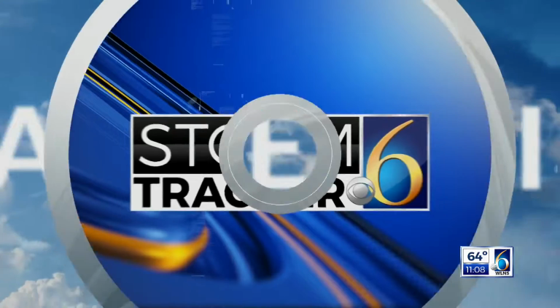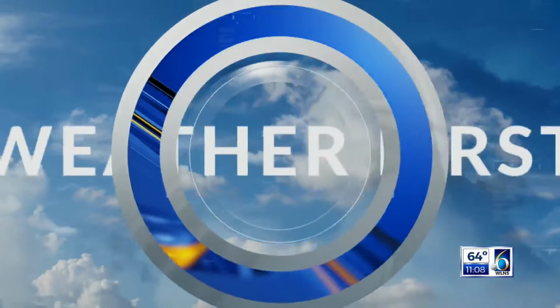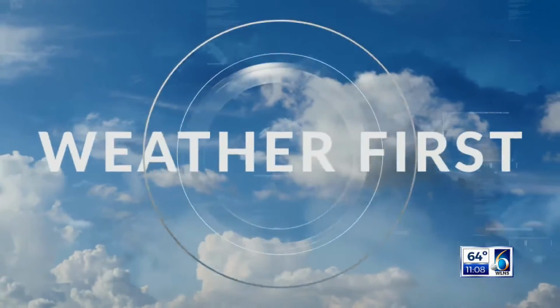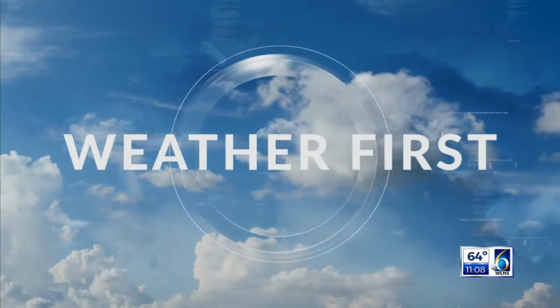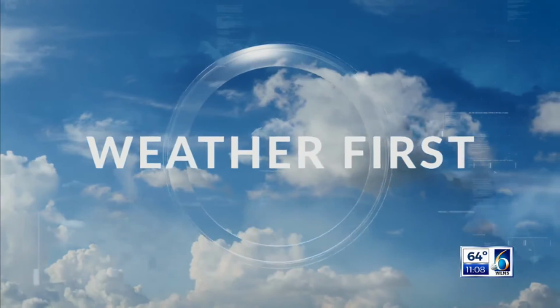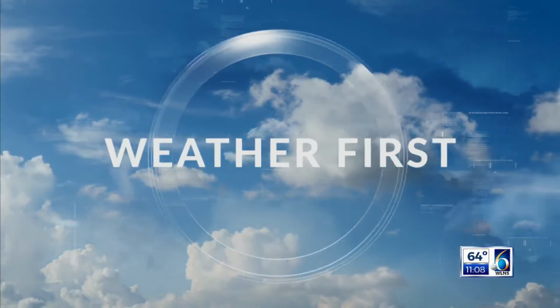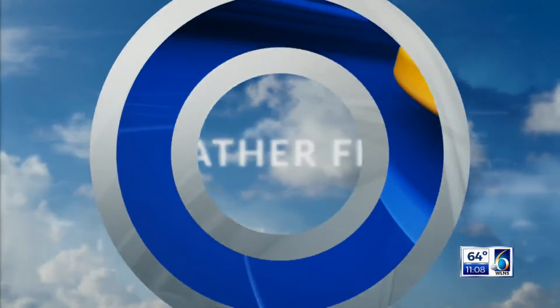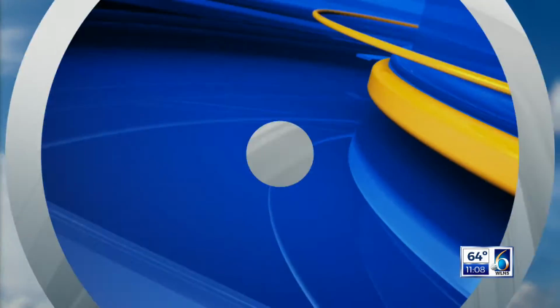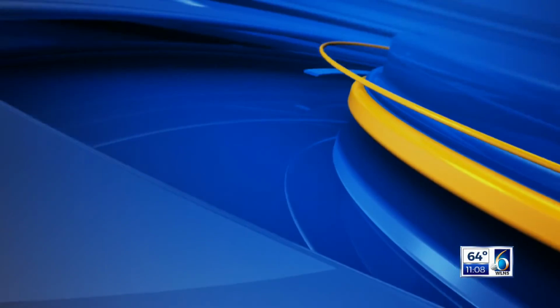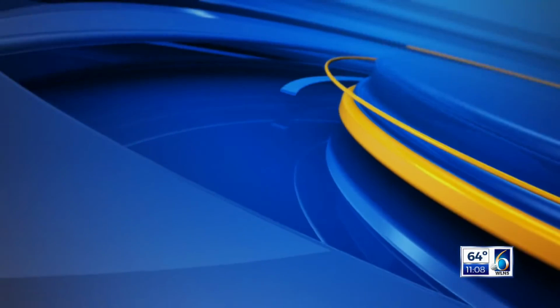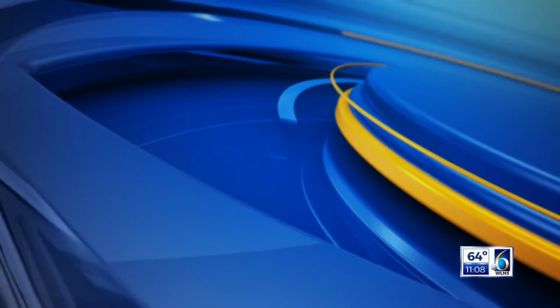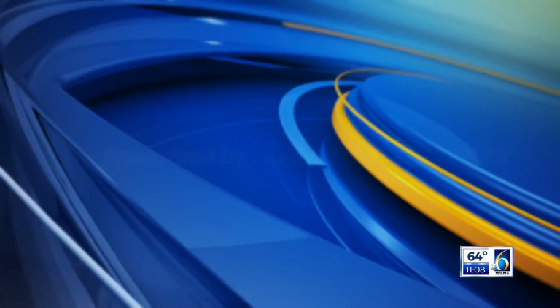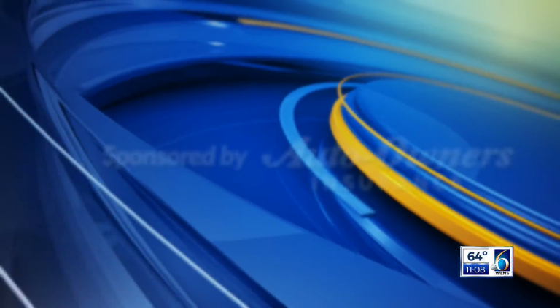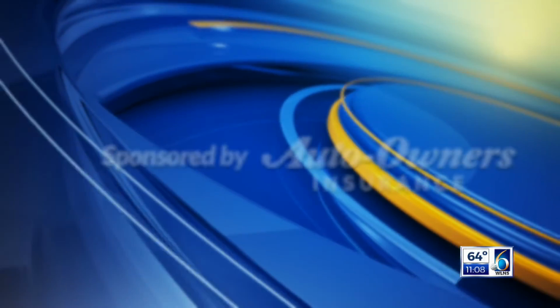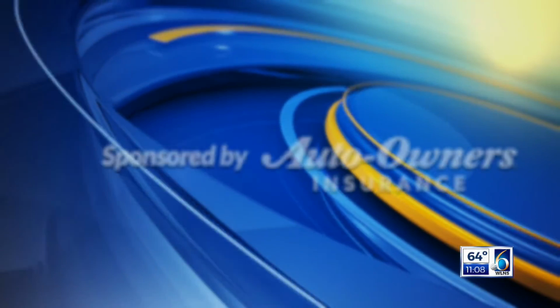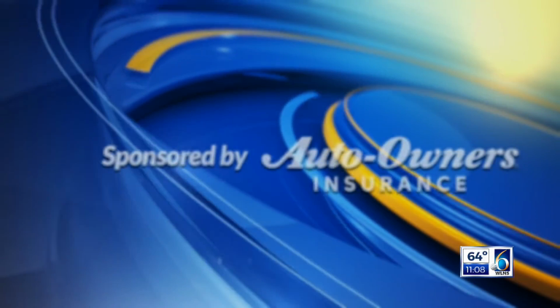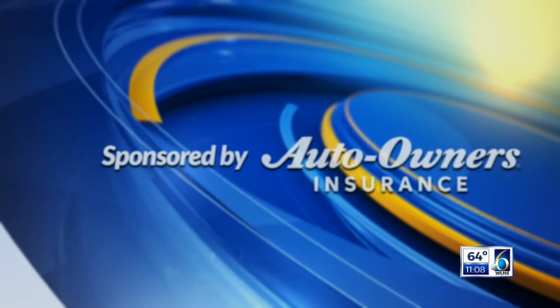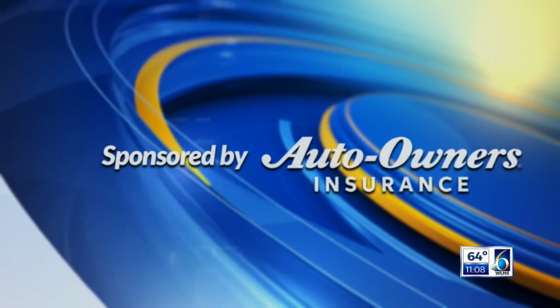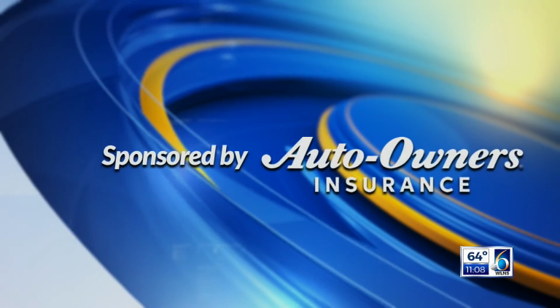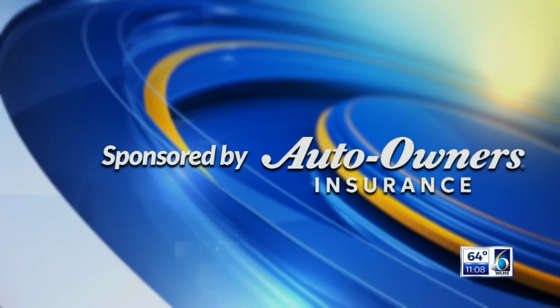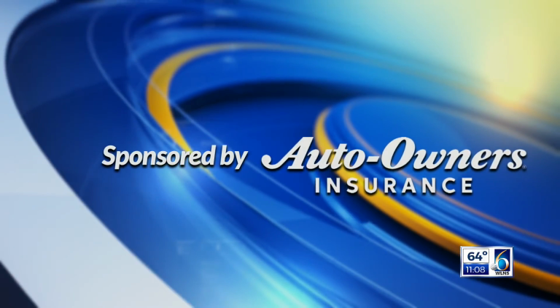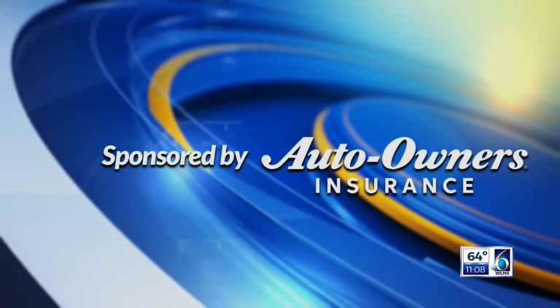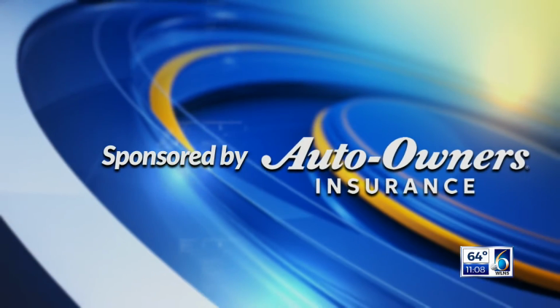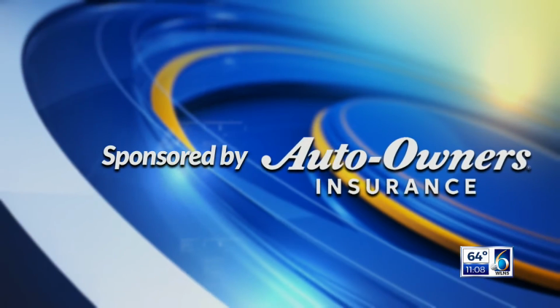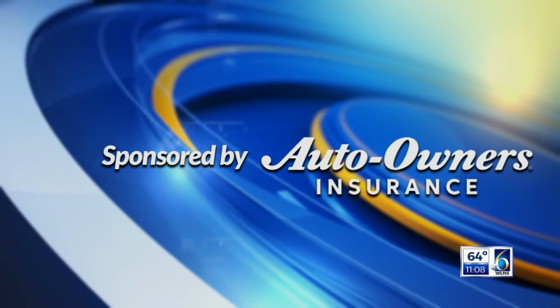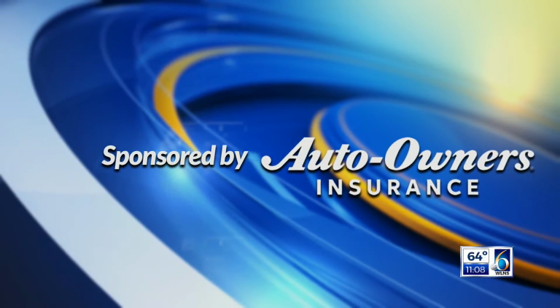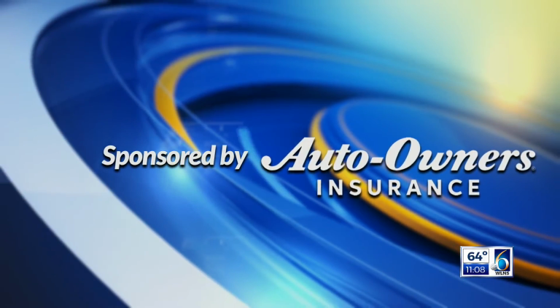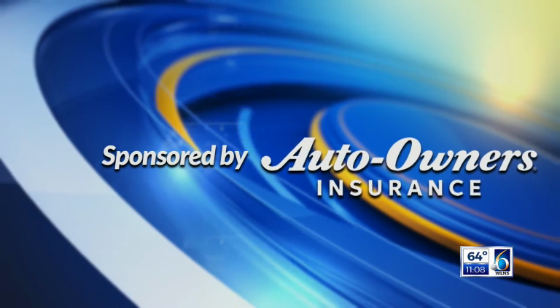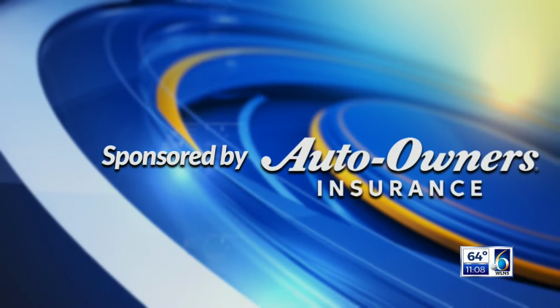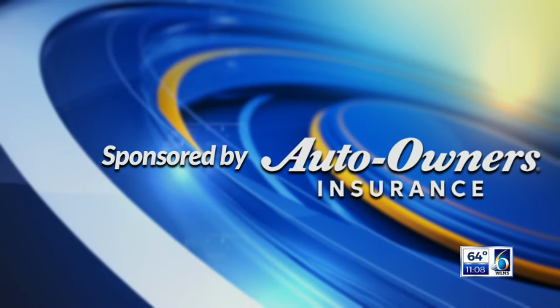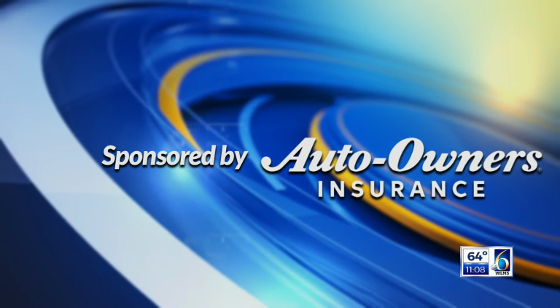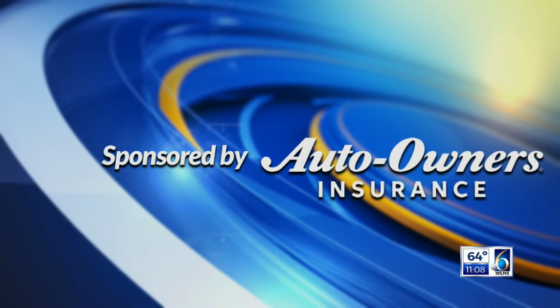From StormTriker 6, this is Weather First, sponsored by Auto Owners Insurance. Simple Human Sense.